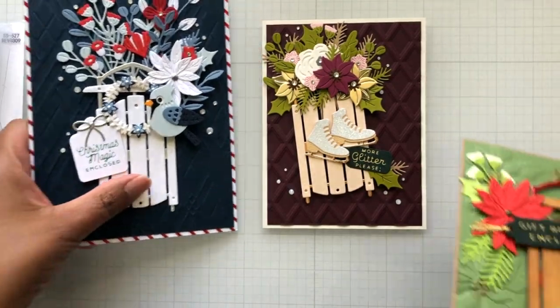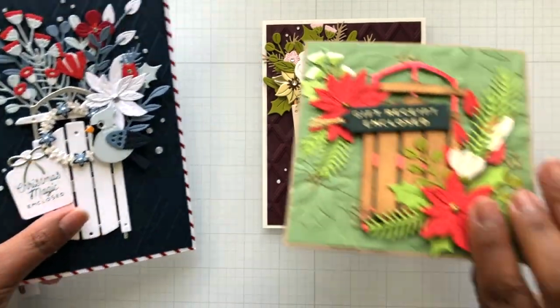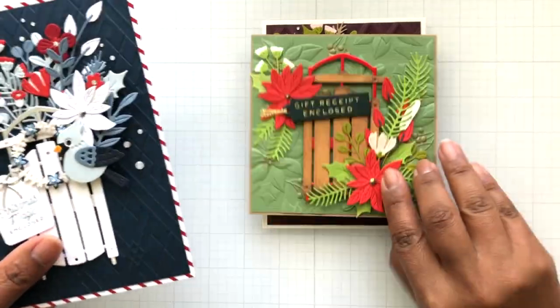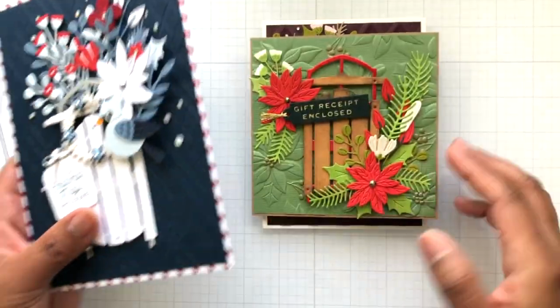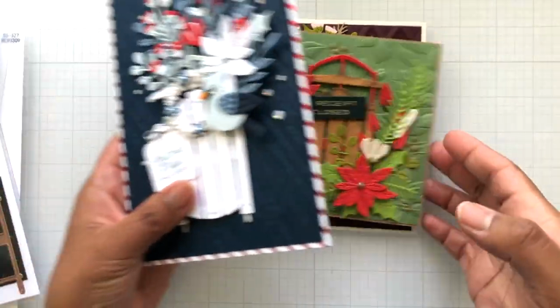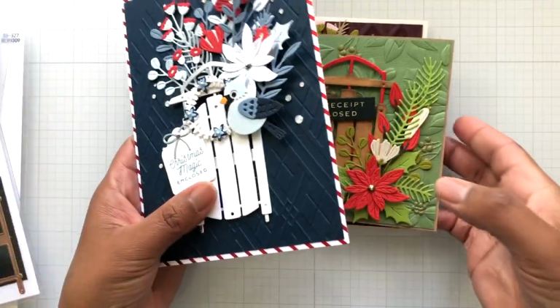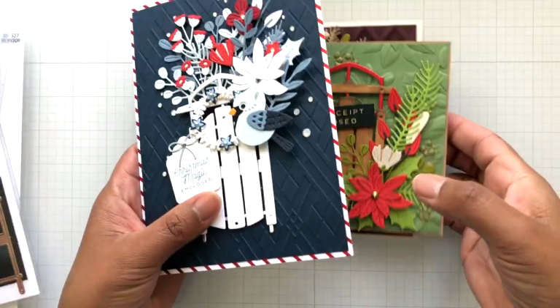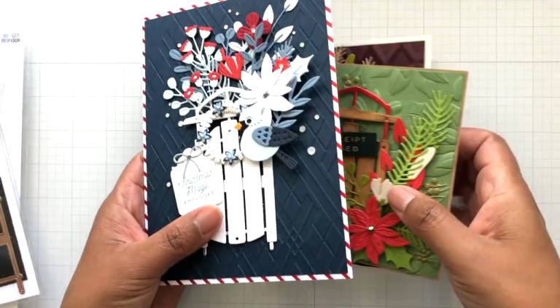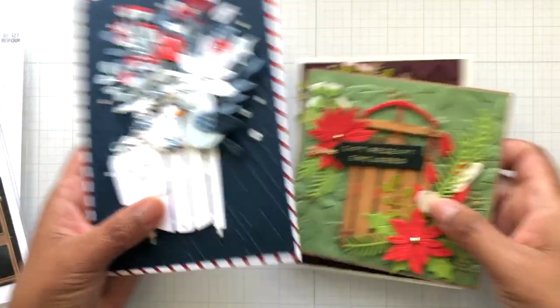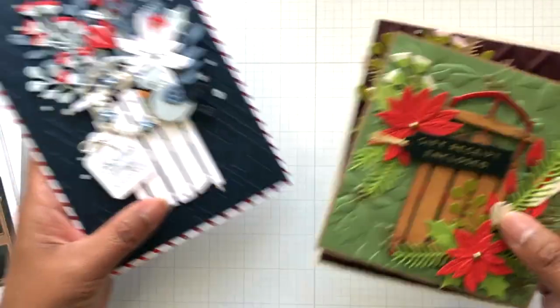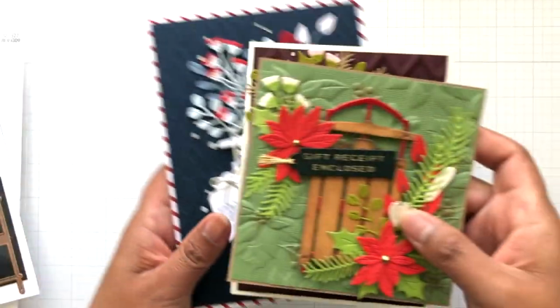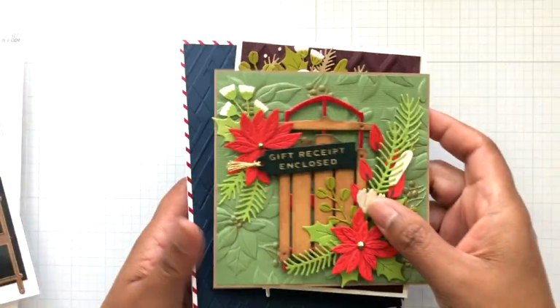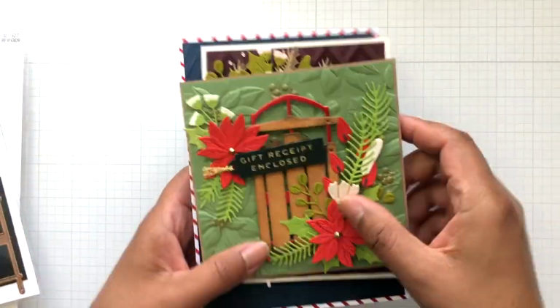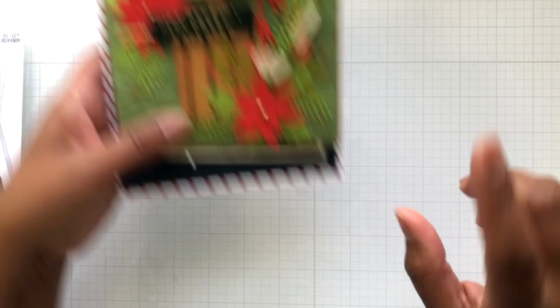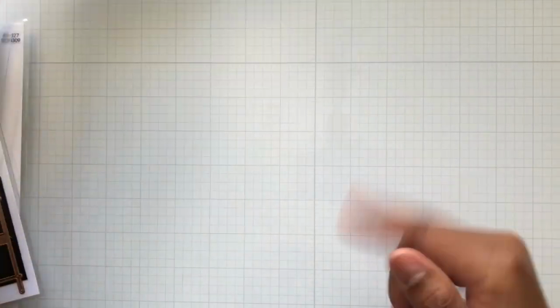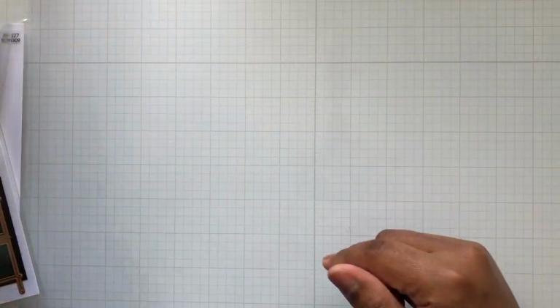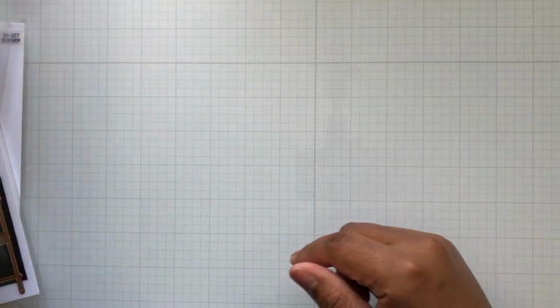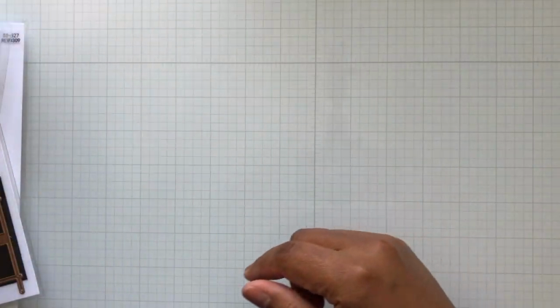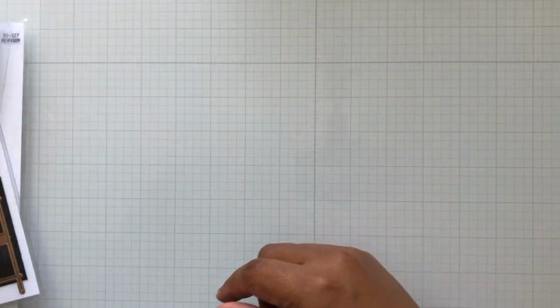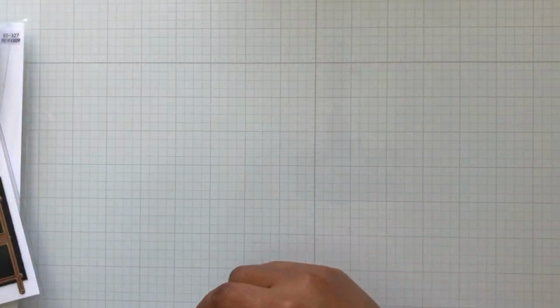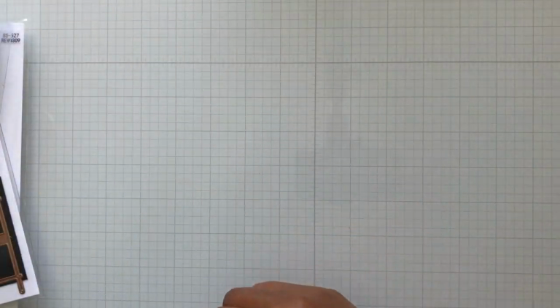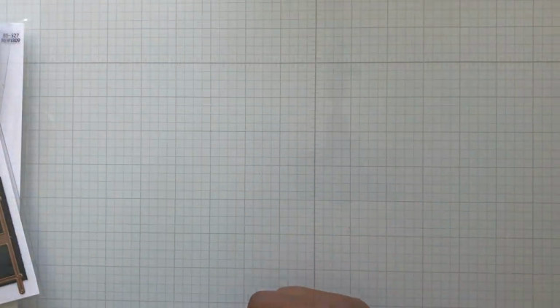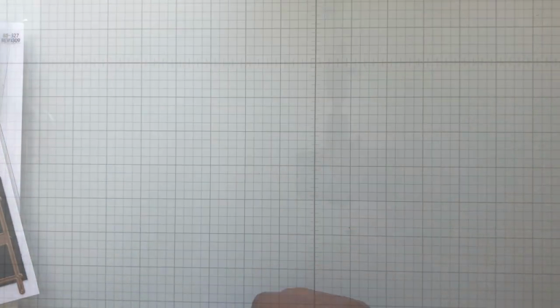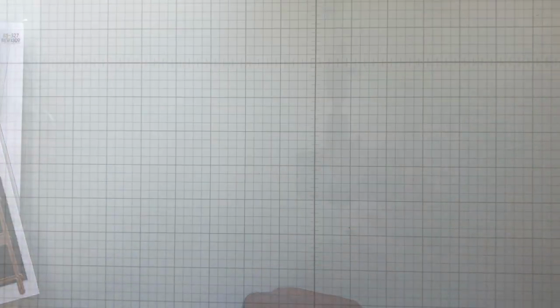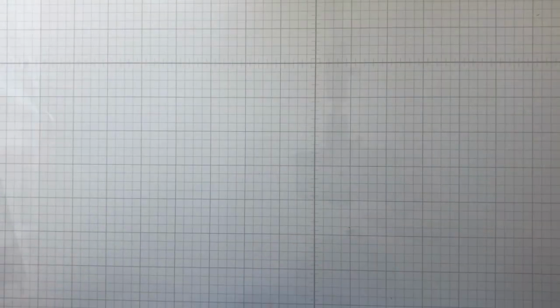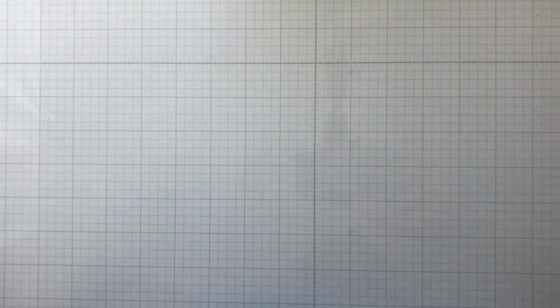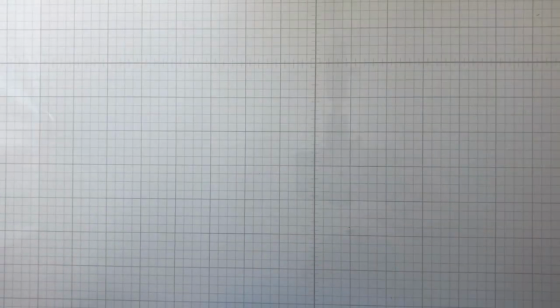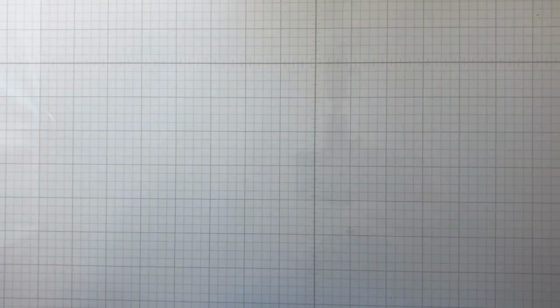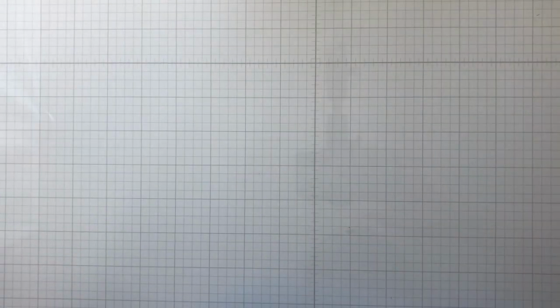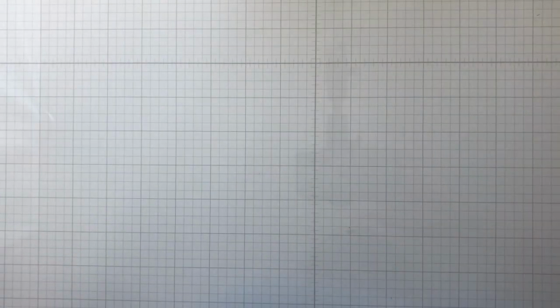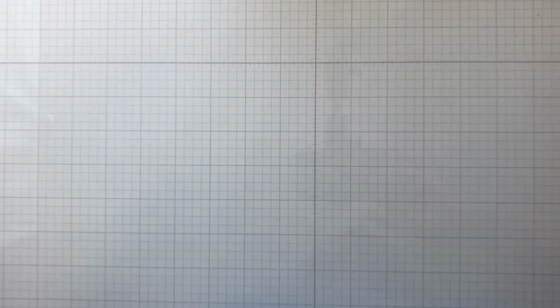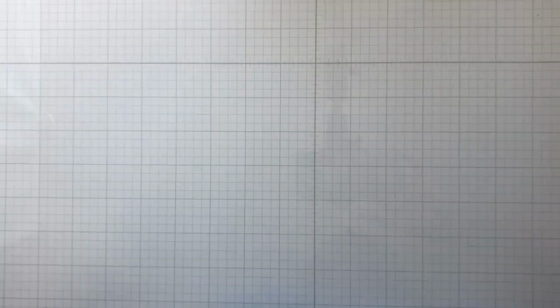So you can go small where everything is more focused, go a little bit larger, or go 5x7, A2, 5x5 — ta-da! Alrighty, moving on. Before I go, just a quick little sidebar.